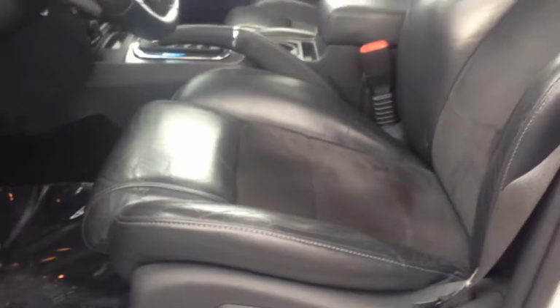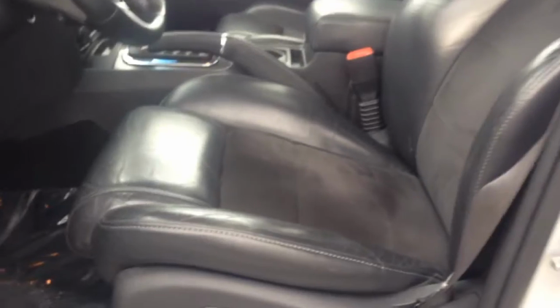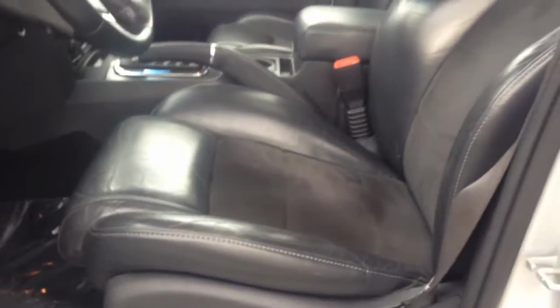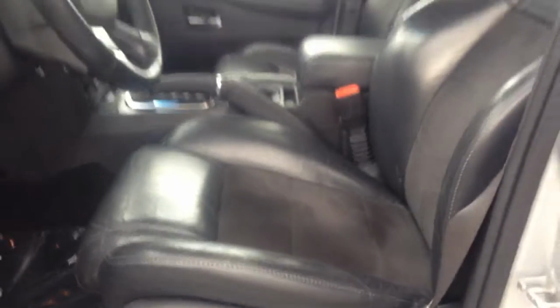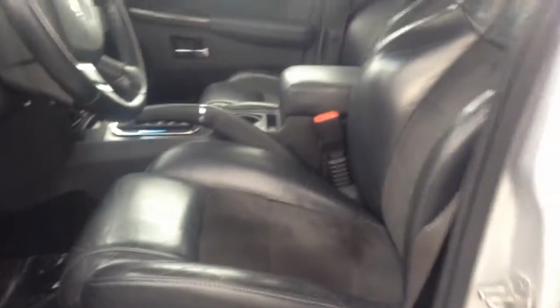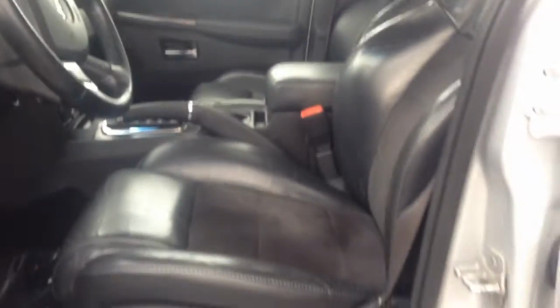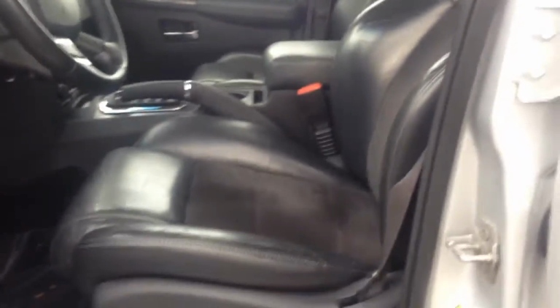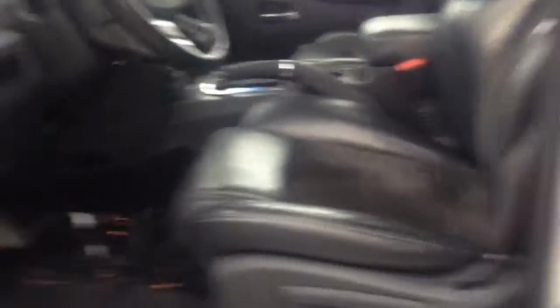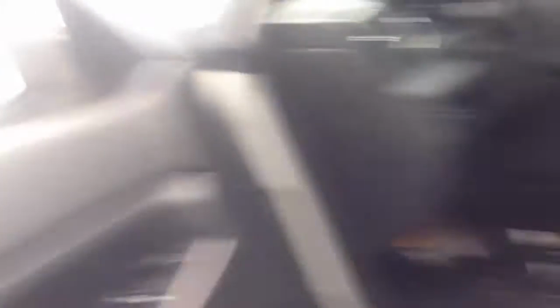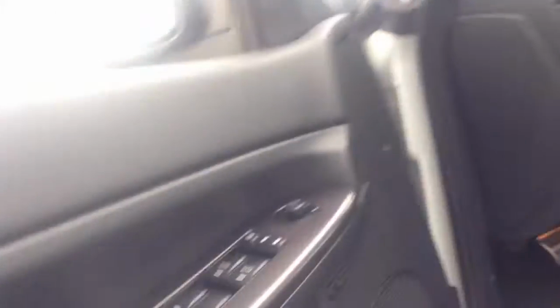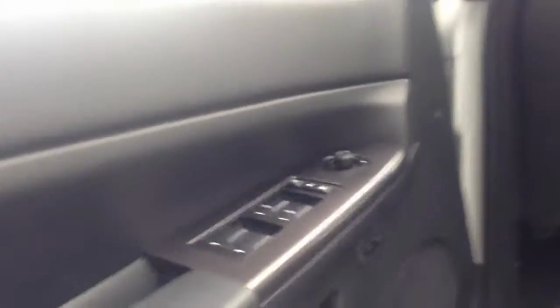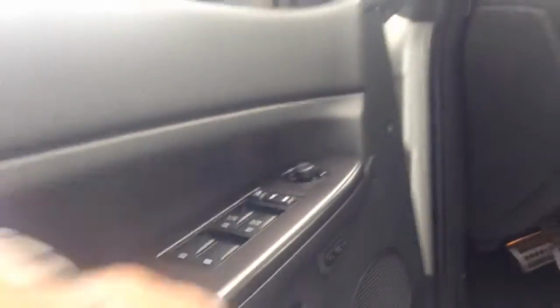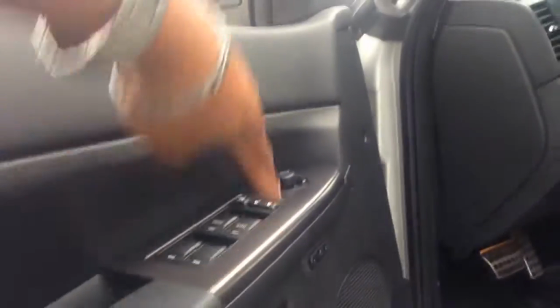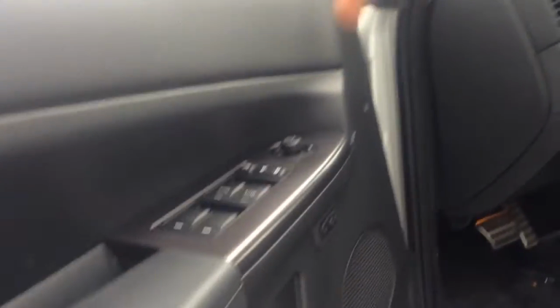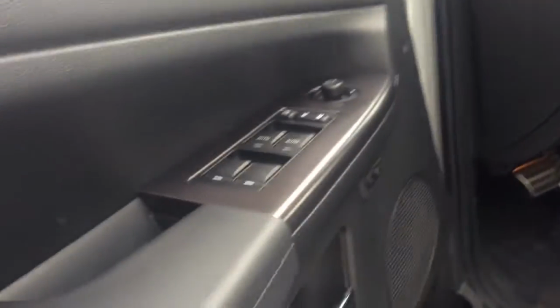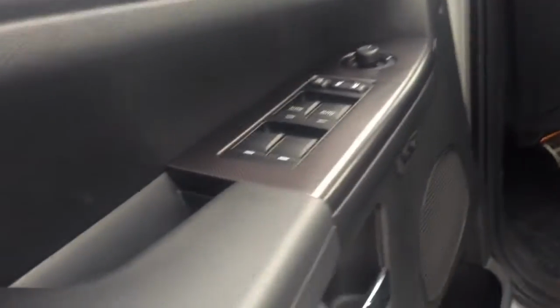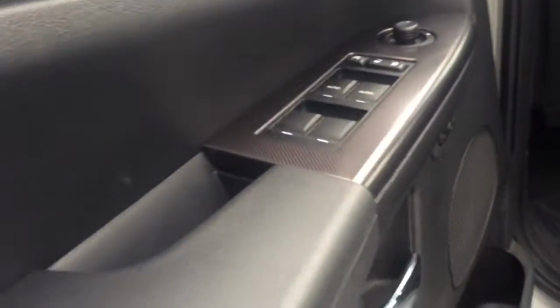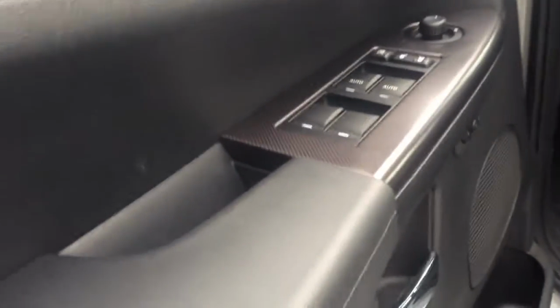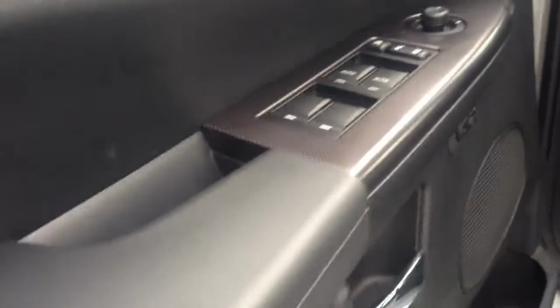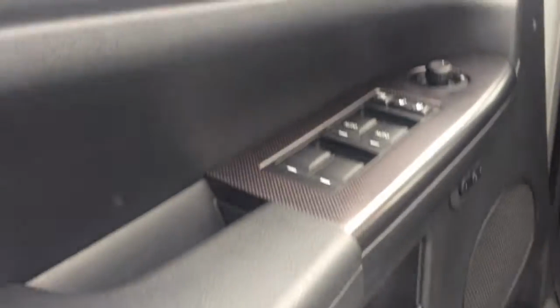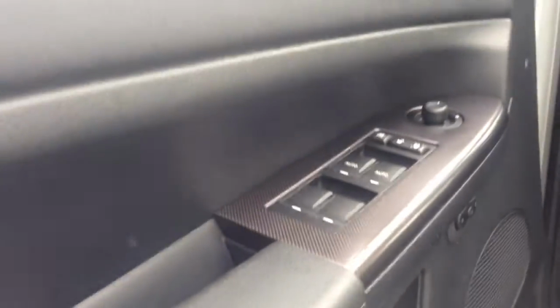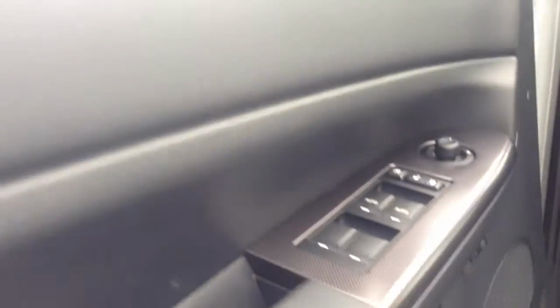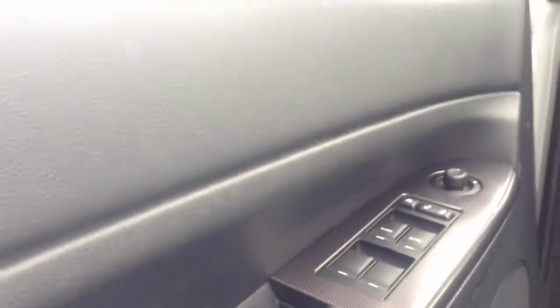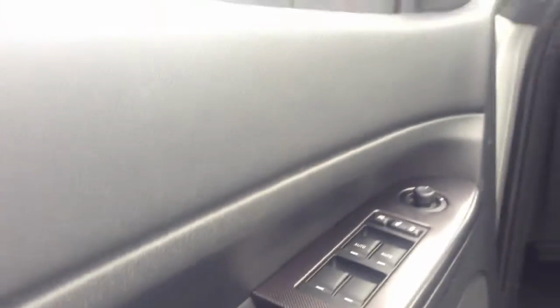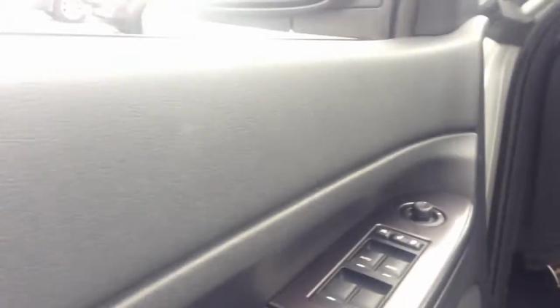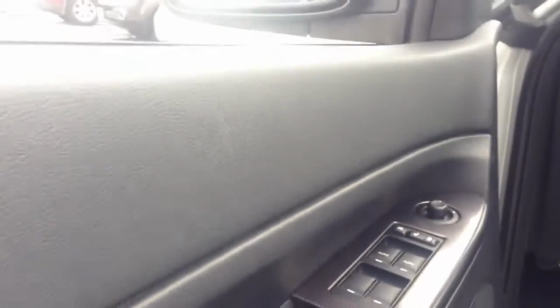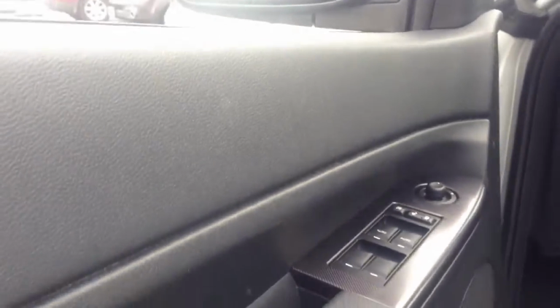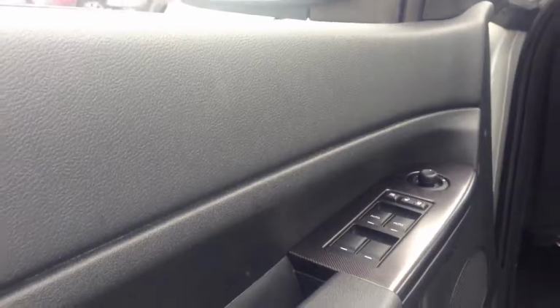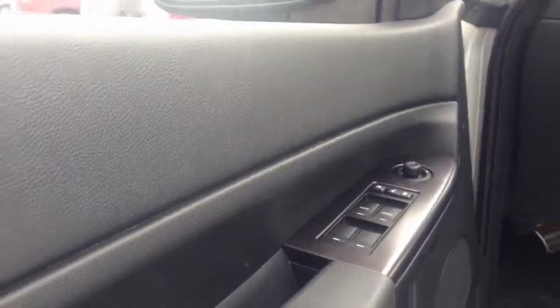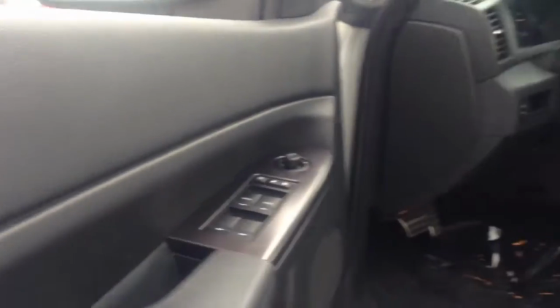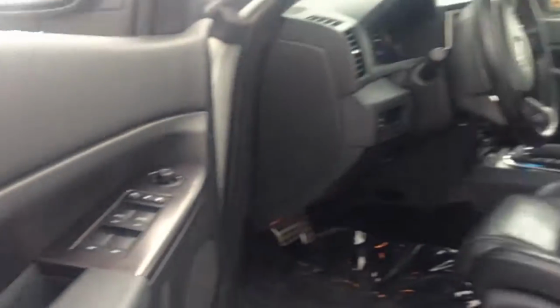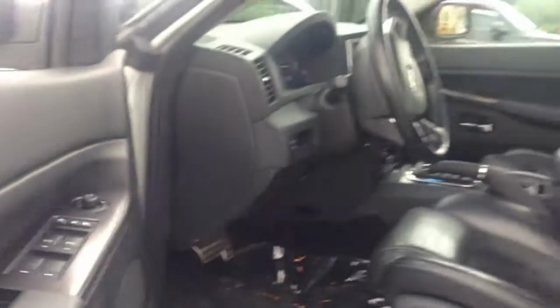Of course, you've got the power seat, power windows, power doors, power mirrors.